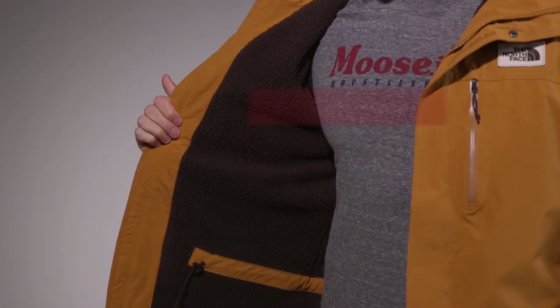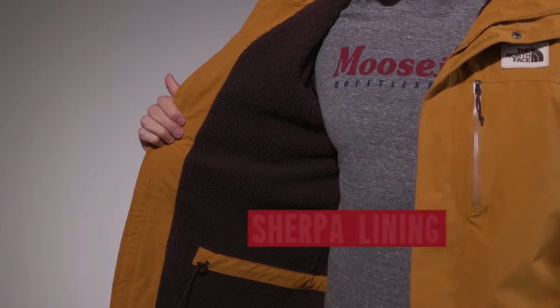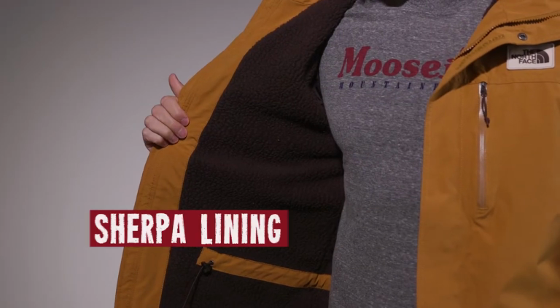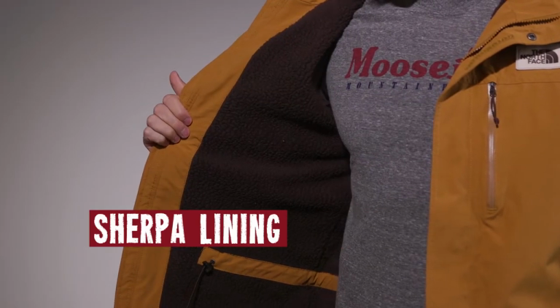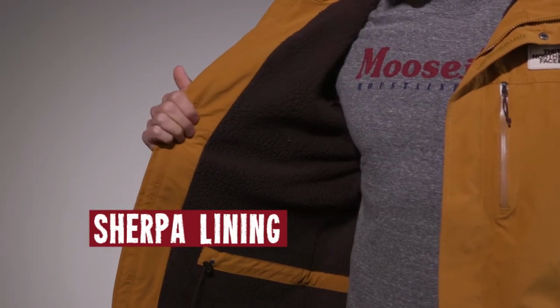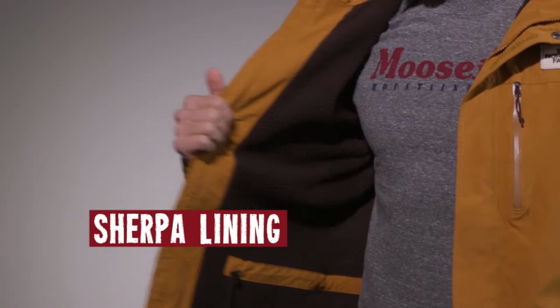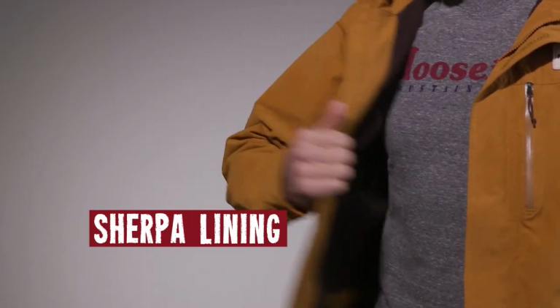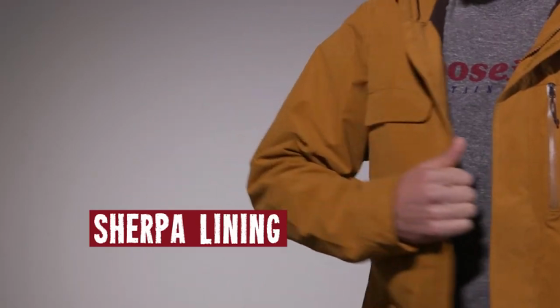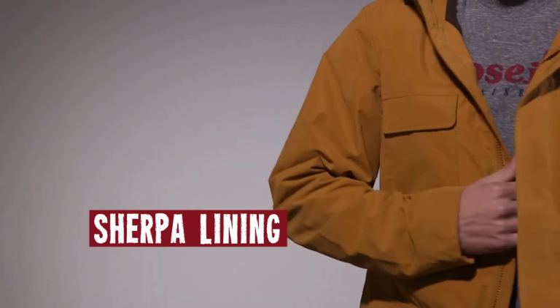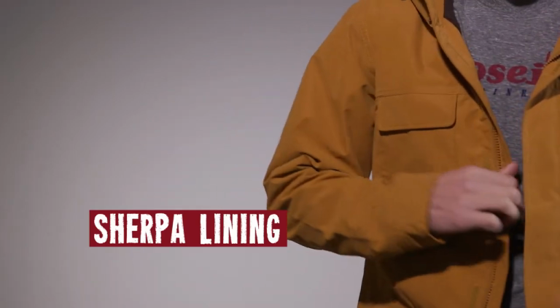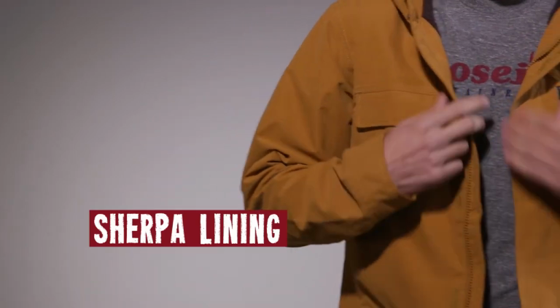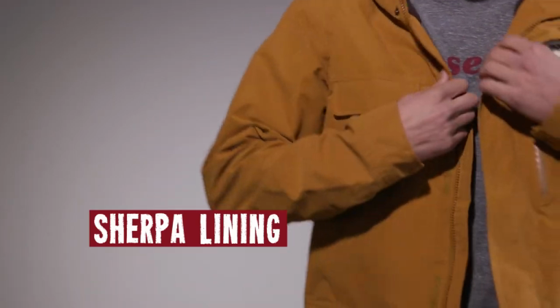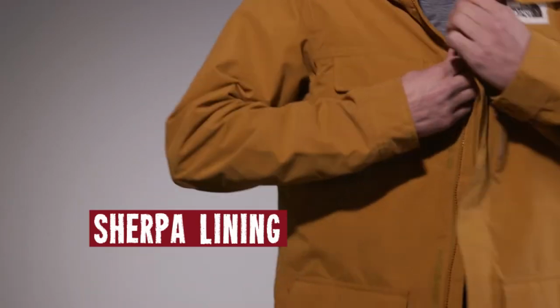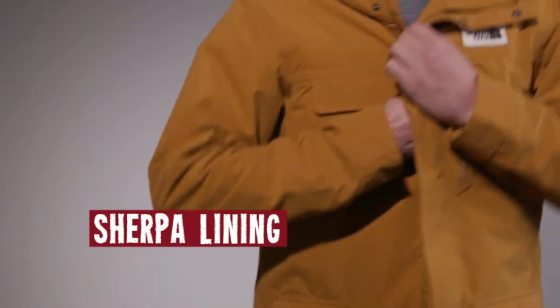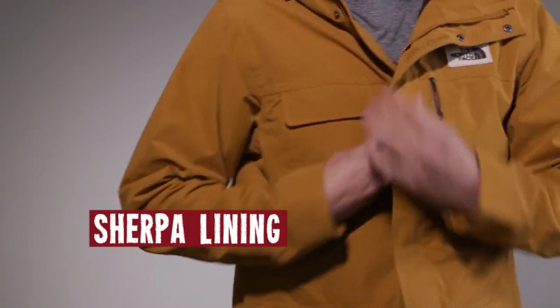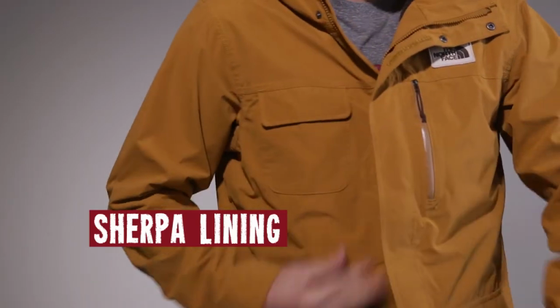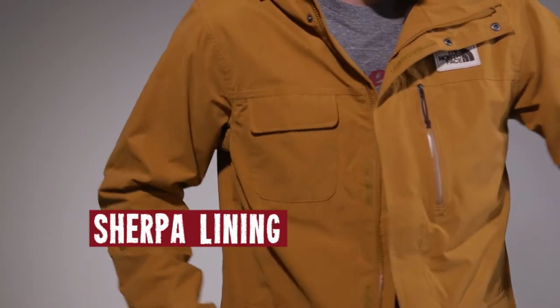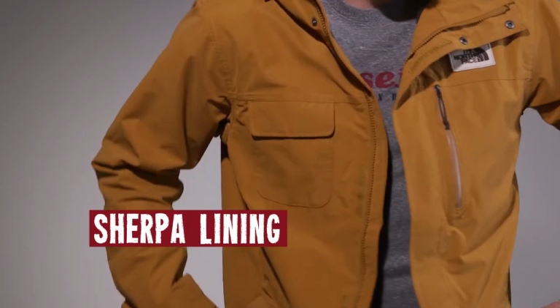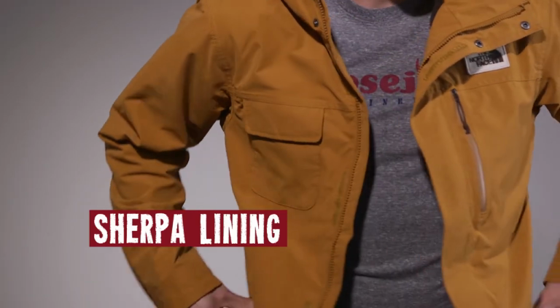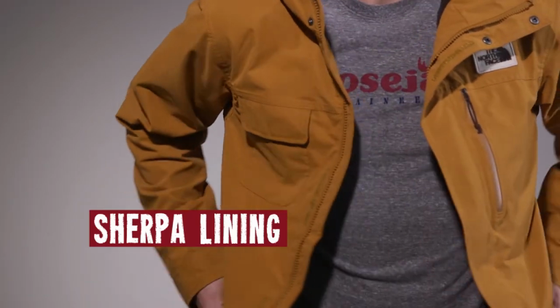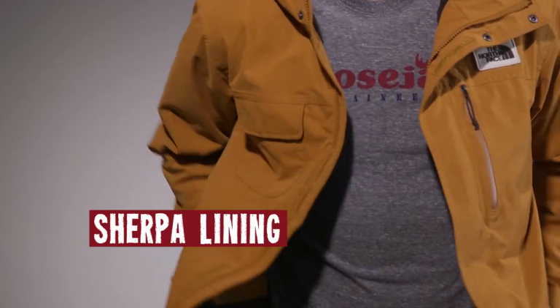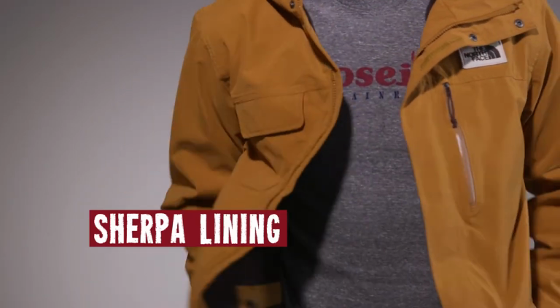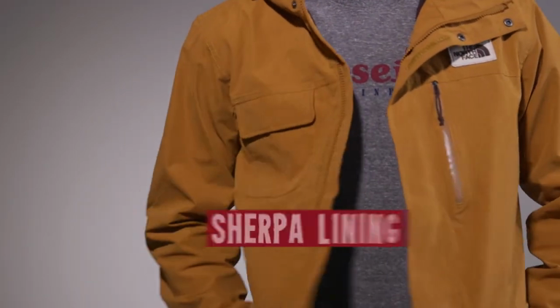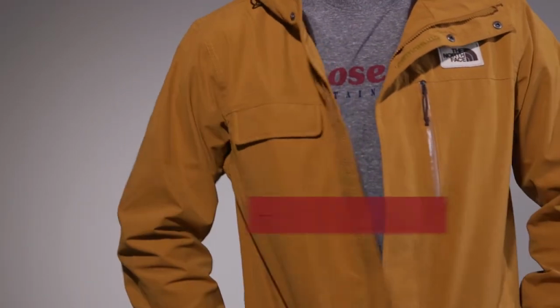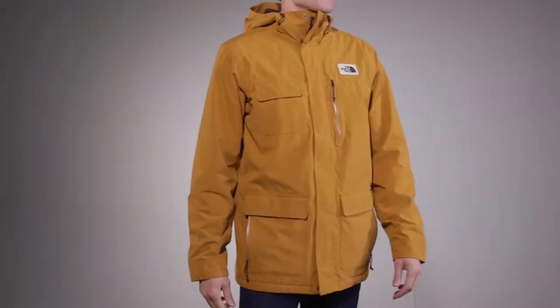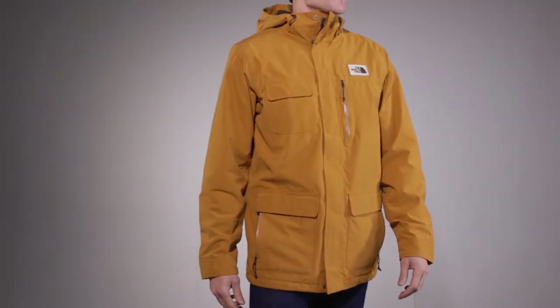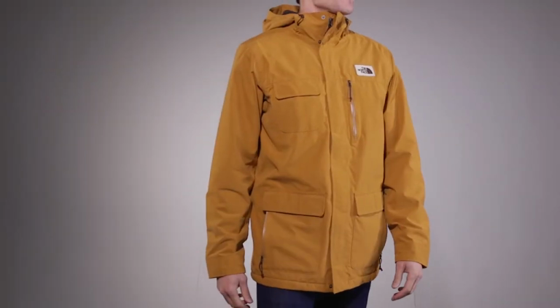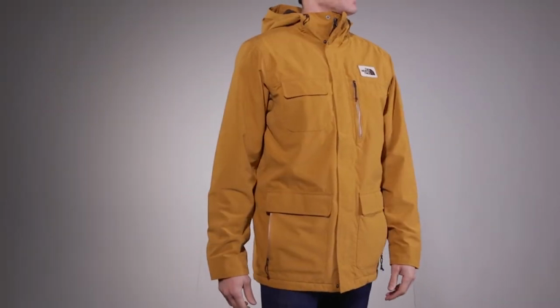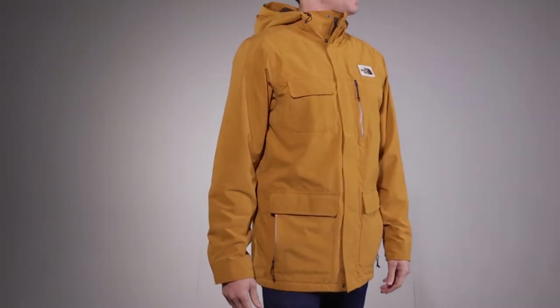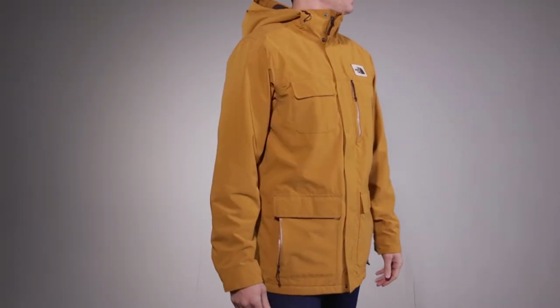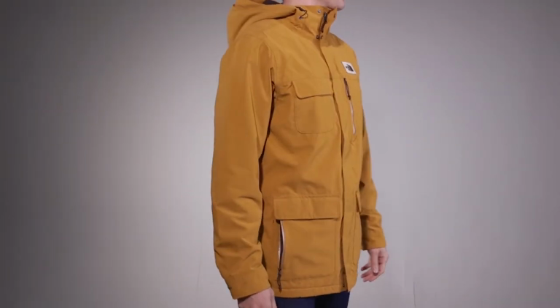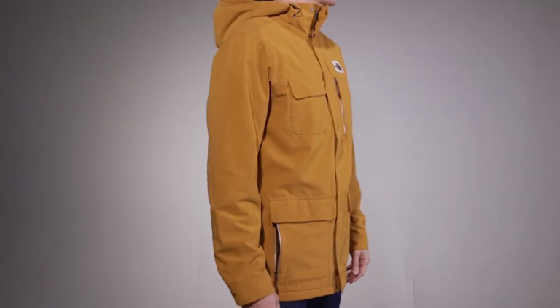It also has the Sherpa lining on the inside, comfy against your skin. Oh, man!